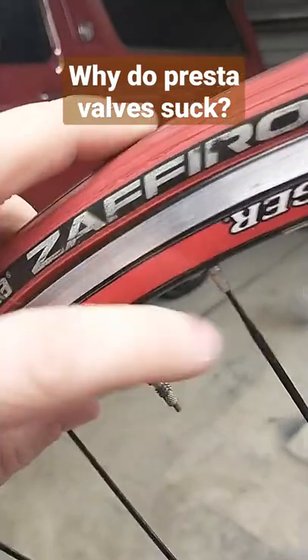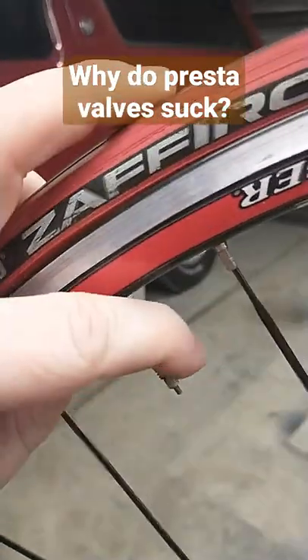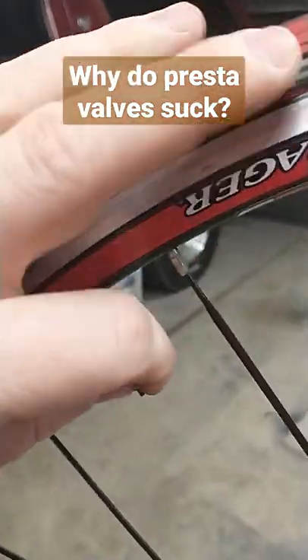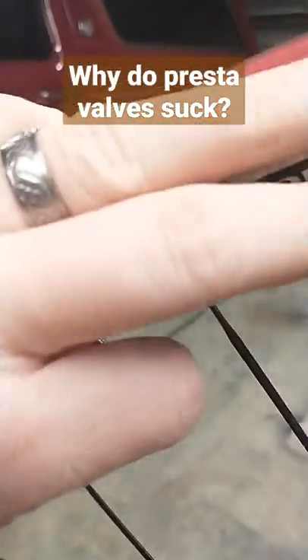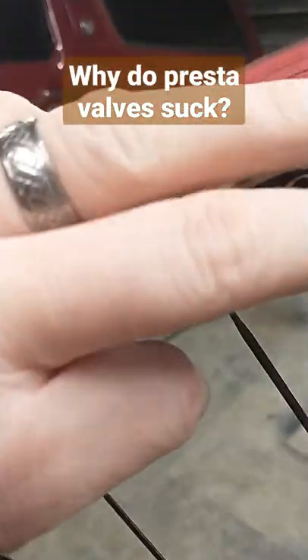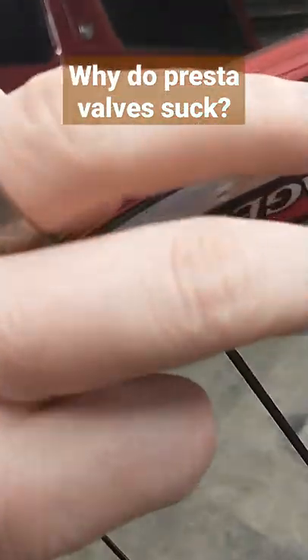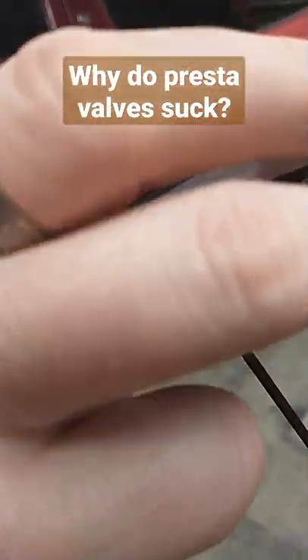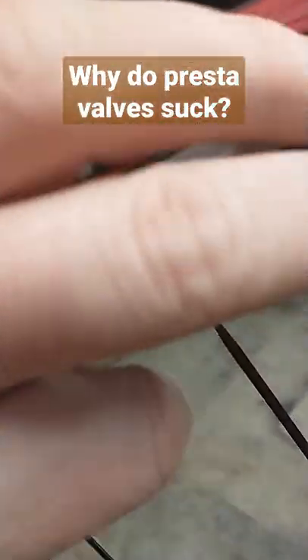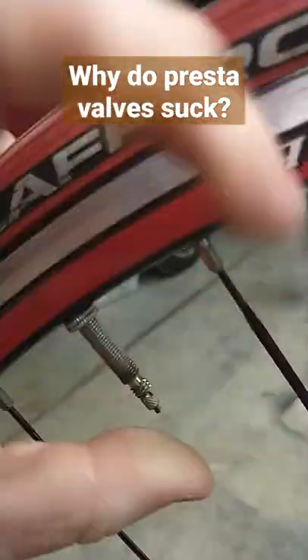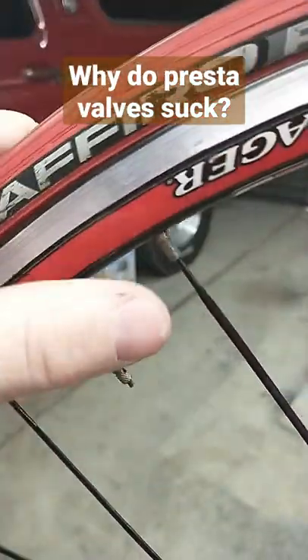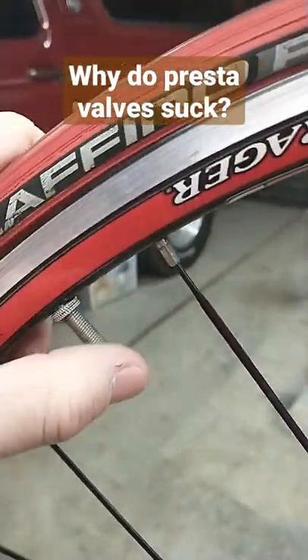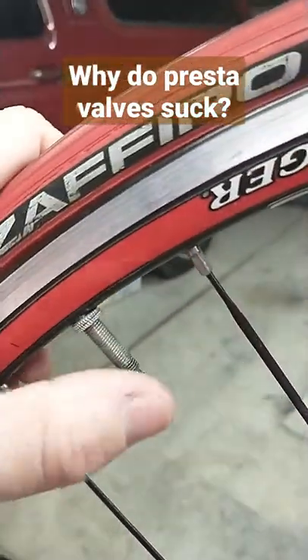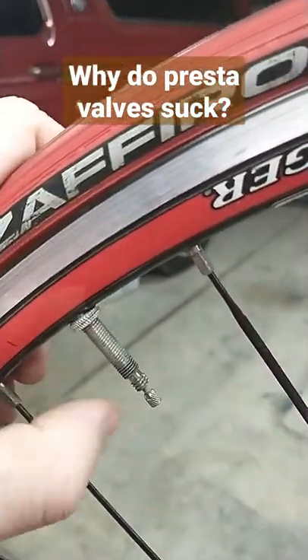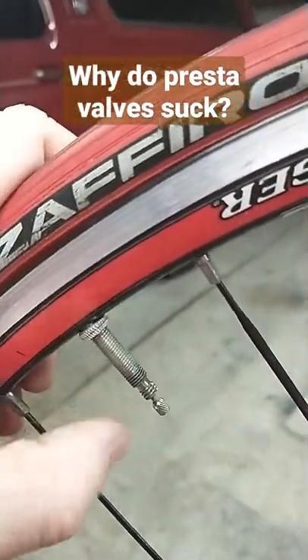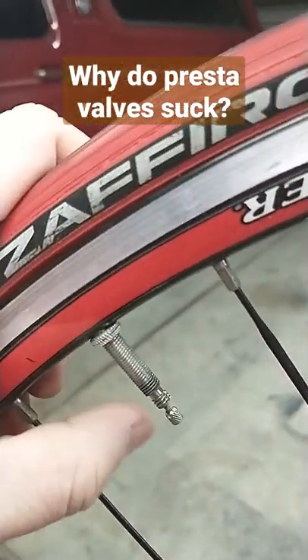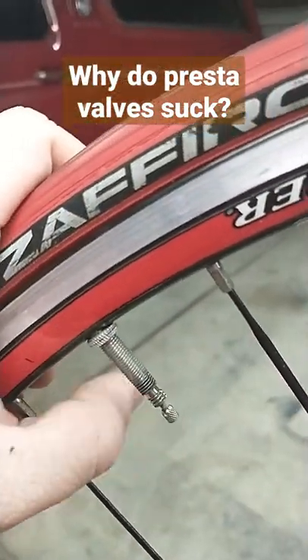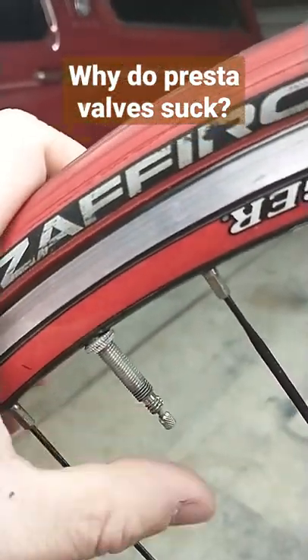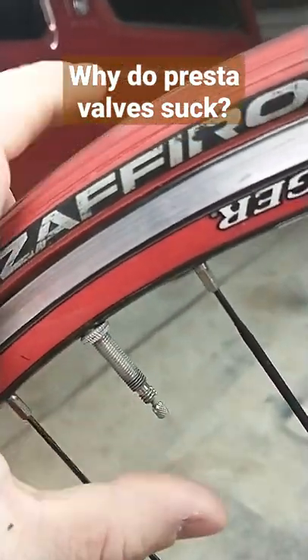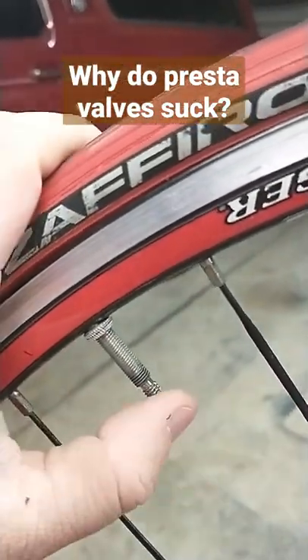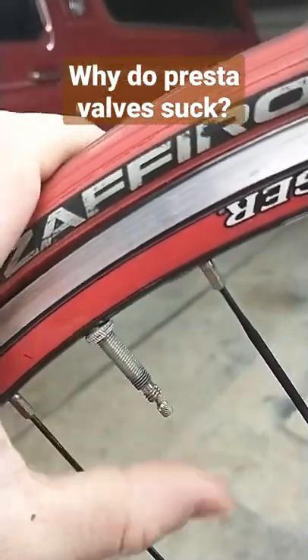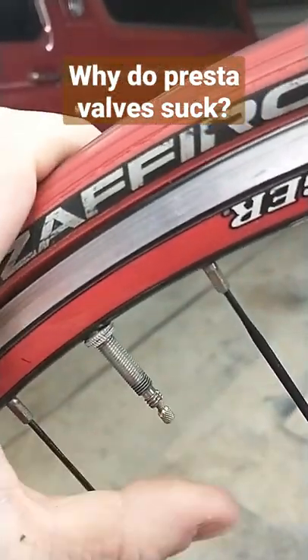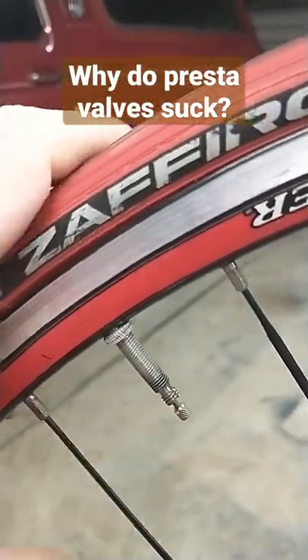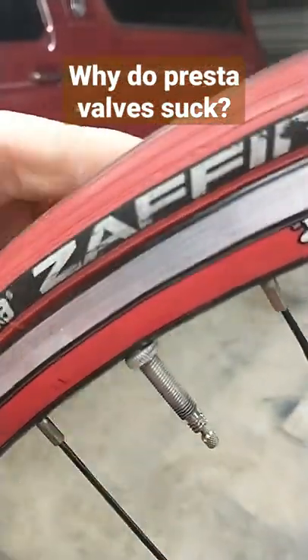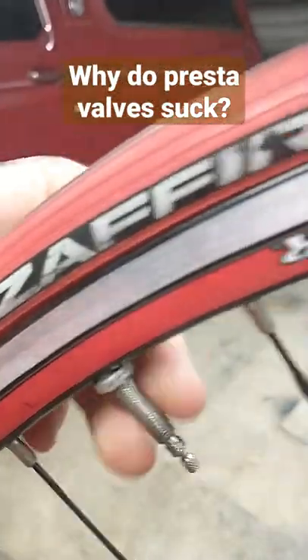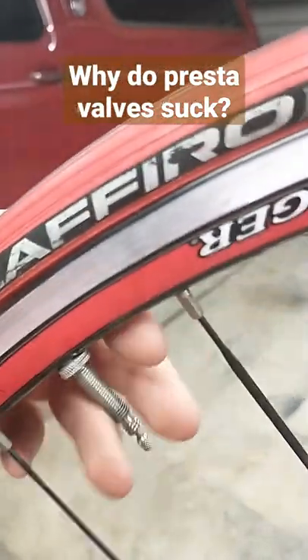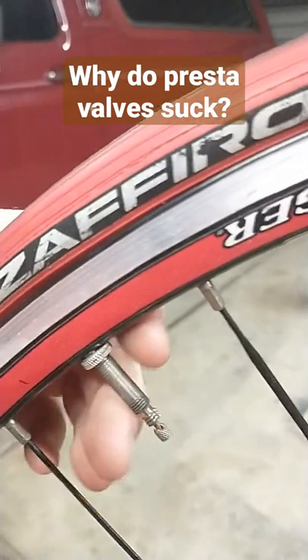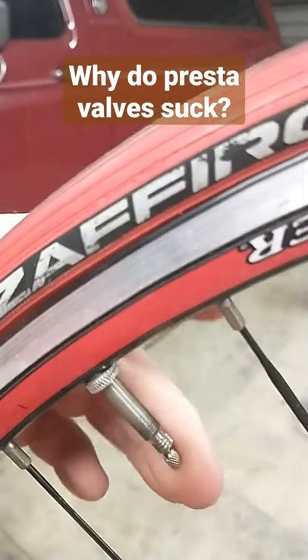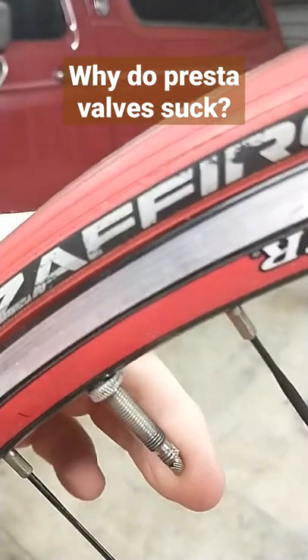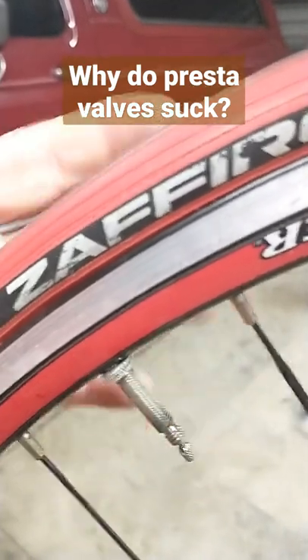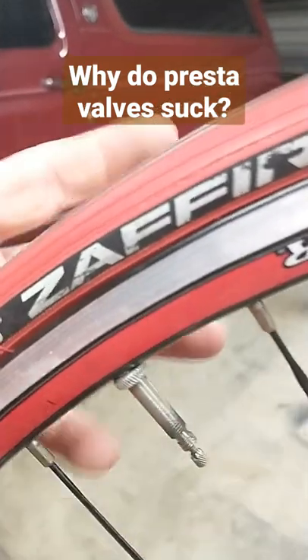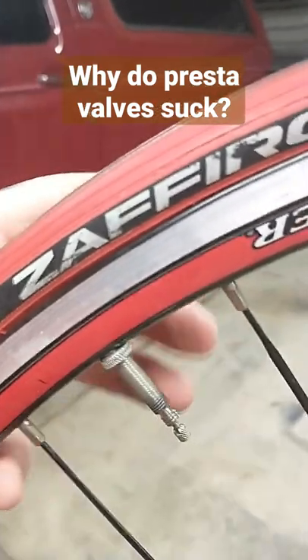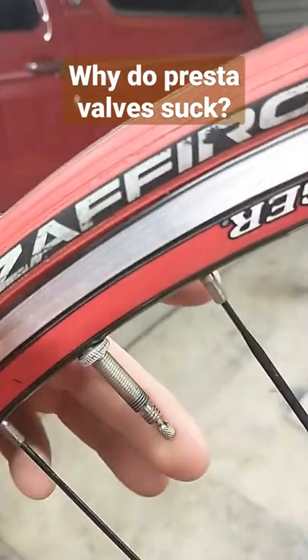Essentially, you just unscrew this little piece on the end there. That's going to let you fill your tire up or let air out, and you put your pump on and it pumps it up.